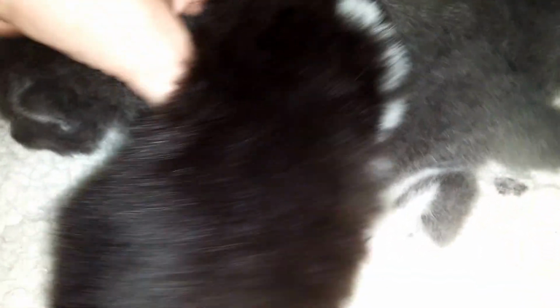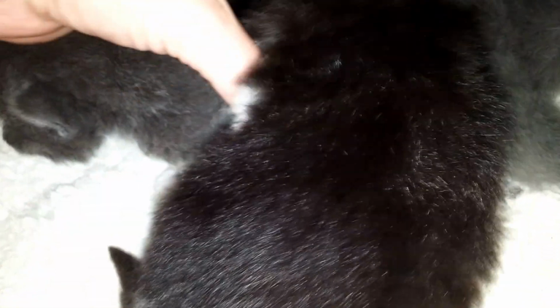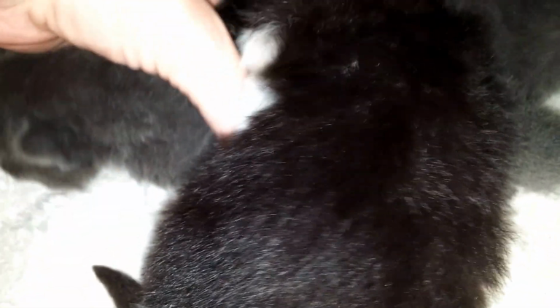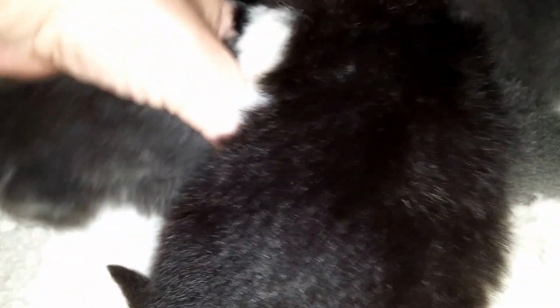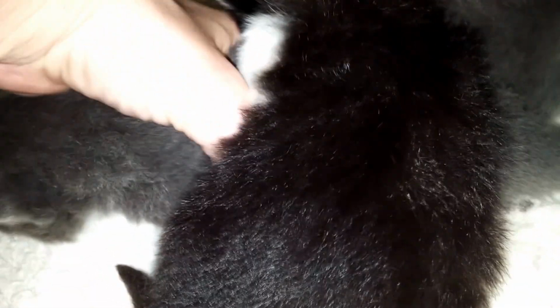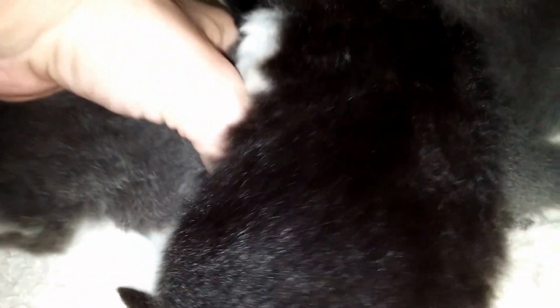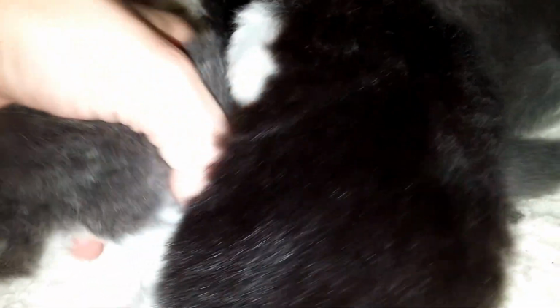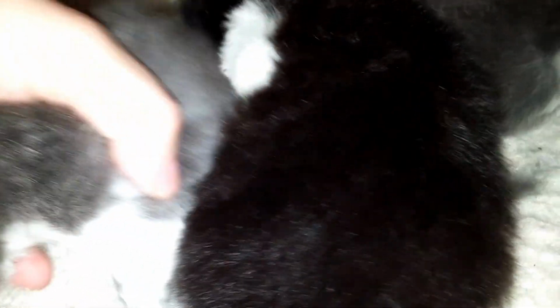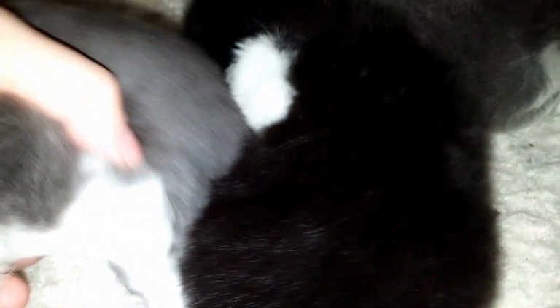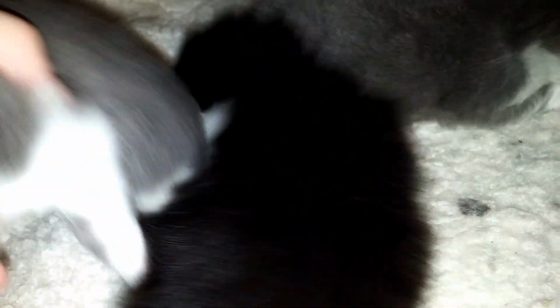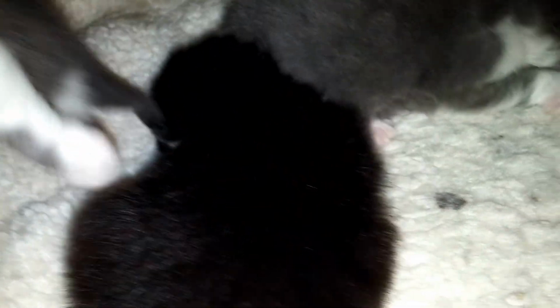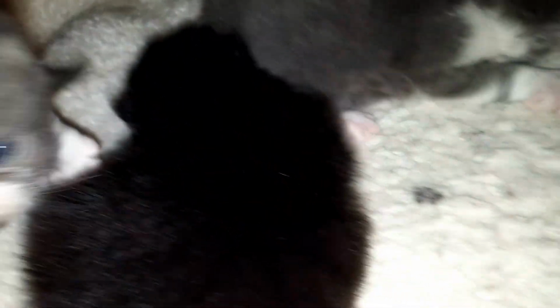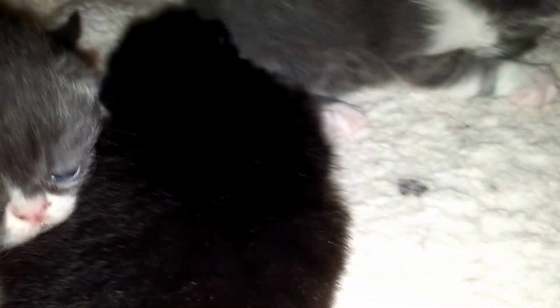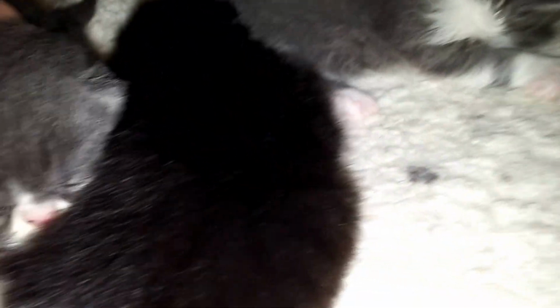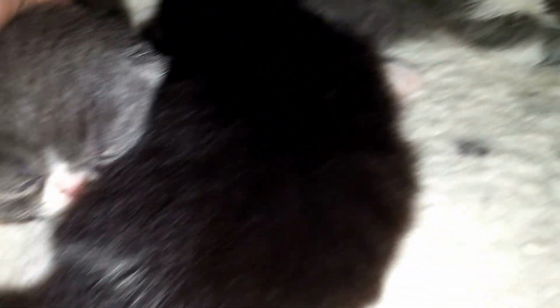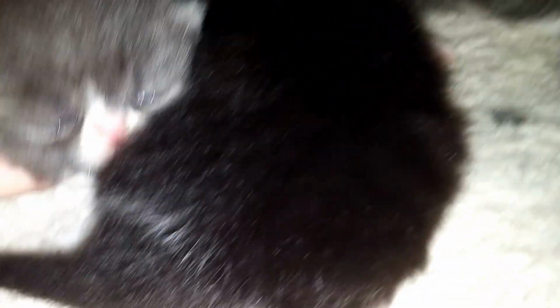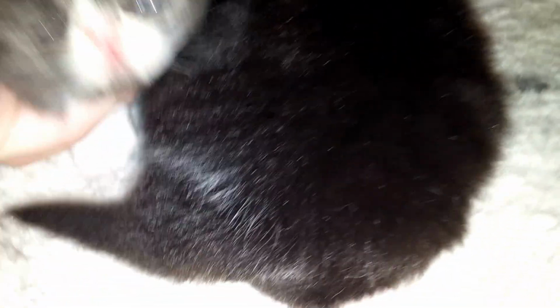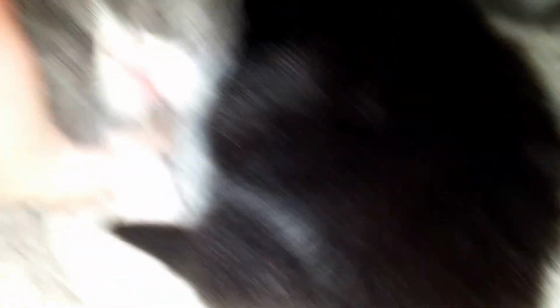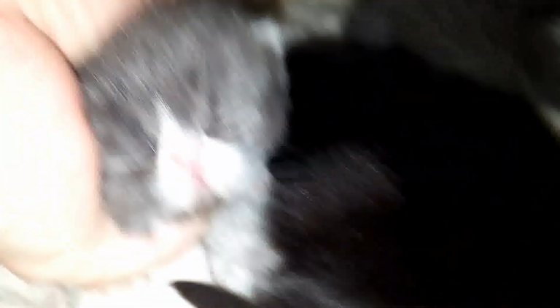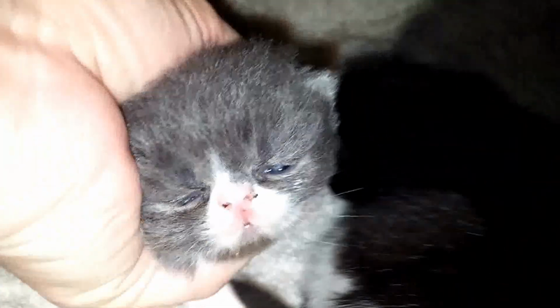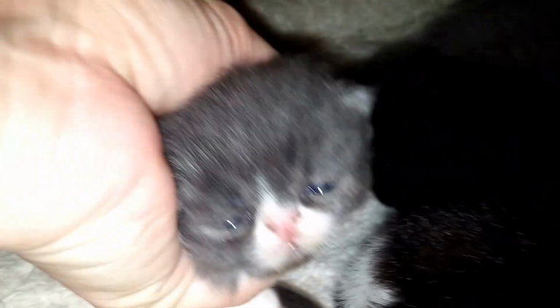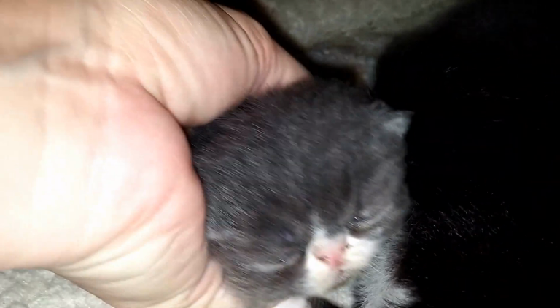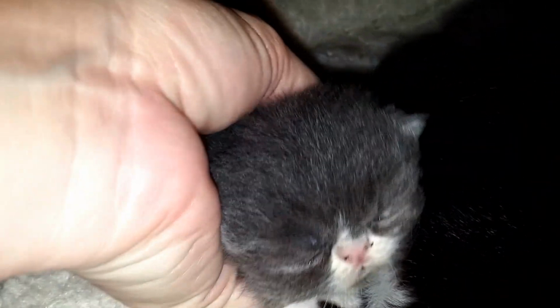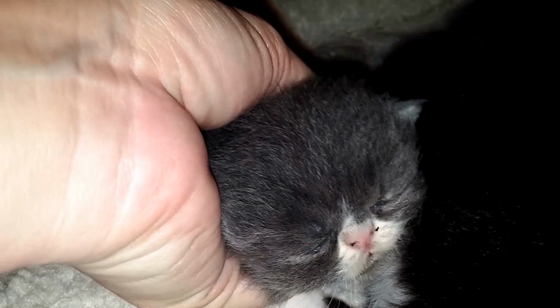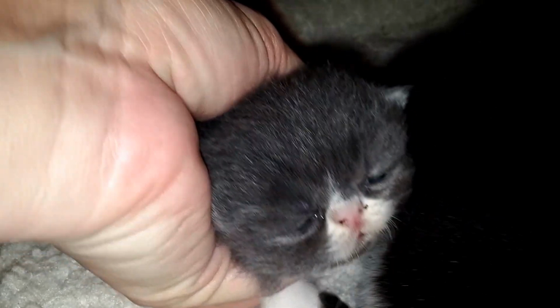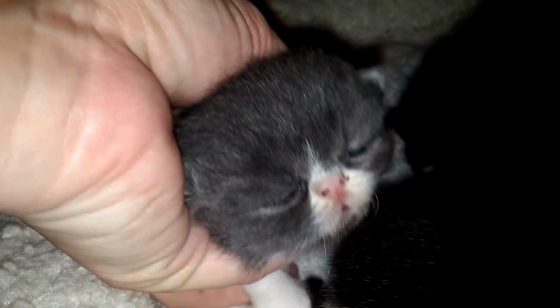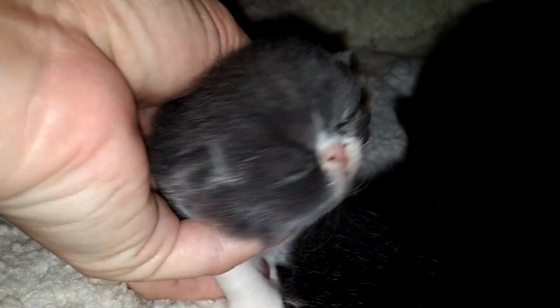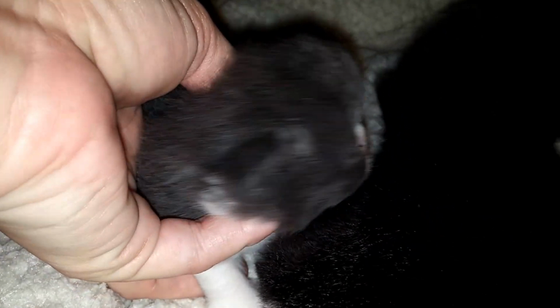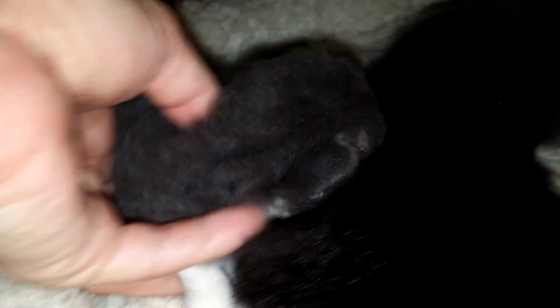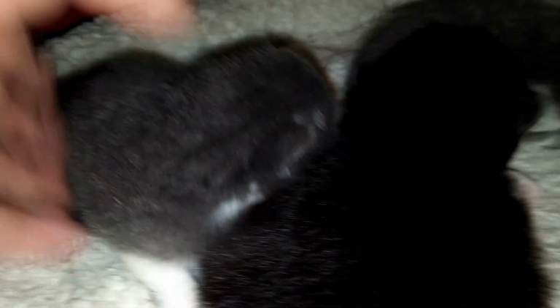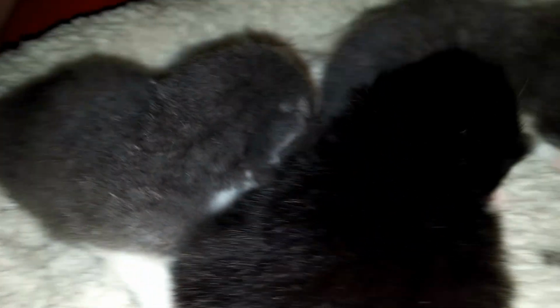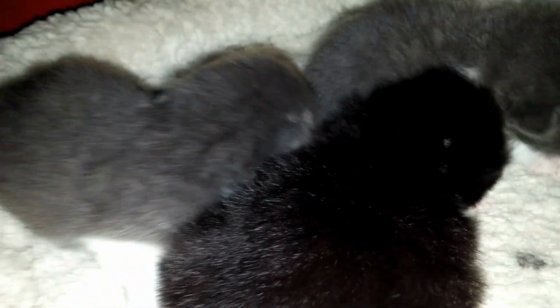Come here, Baloo. This is the only one we've named. His name is Baloo.